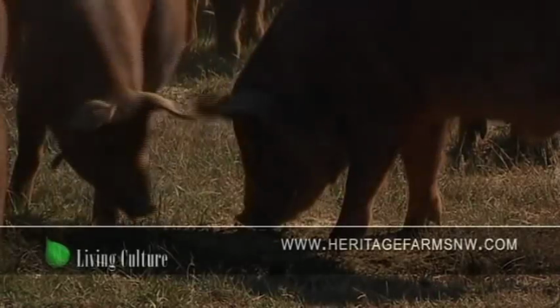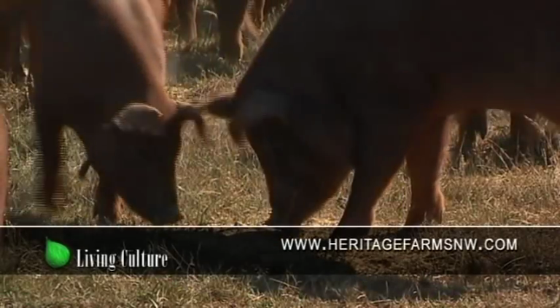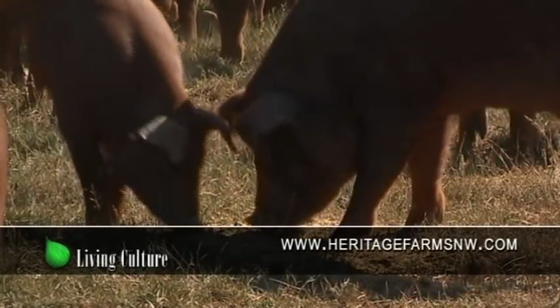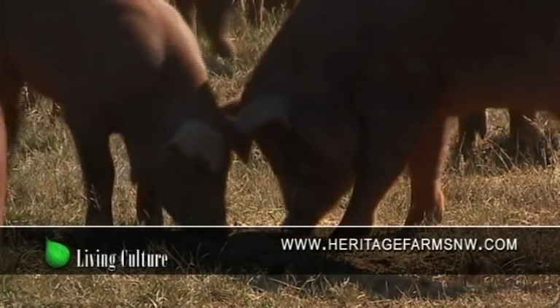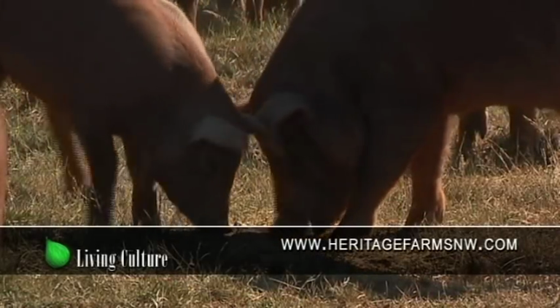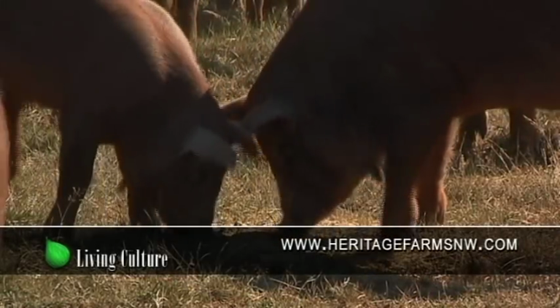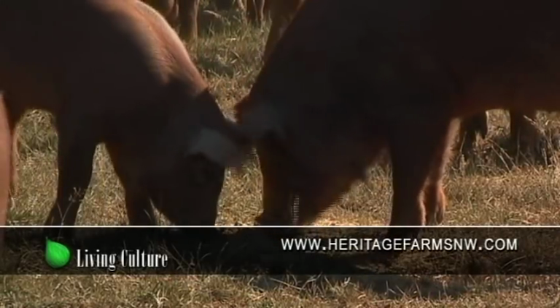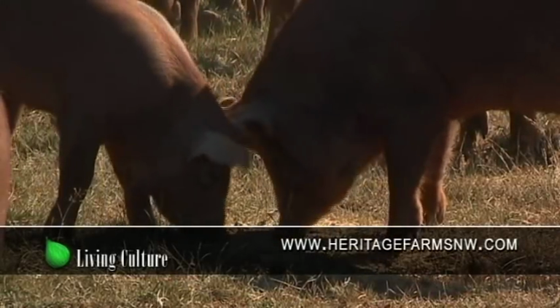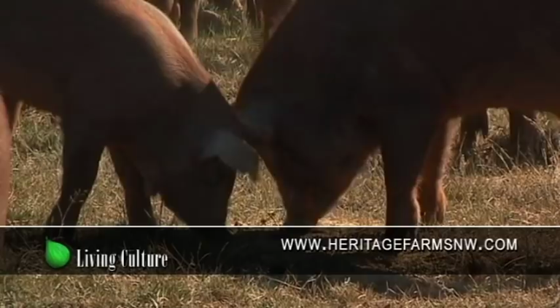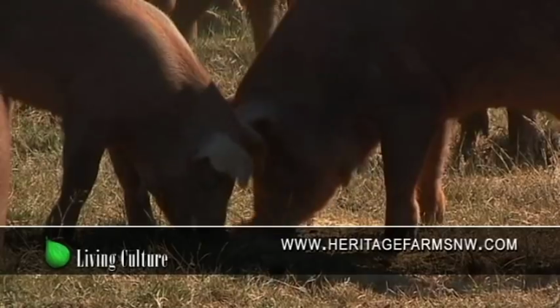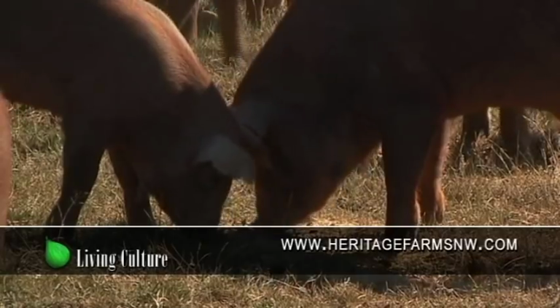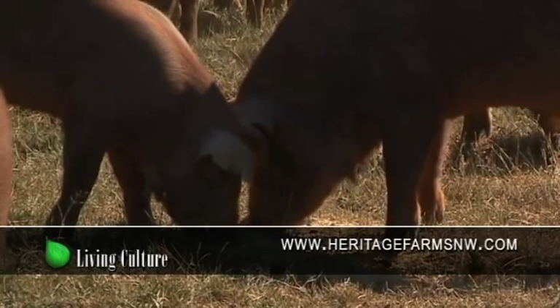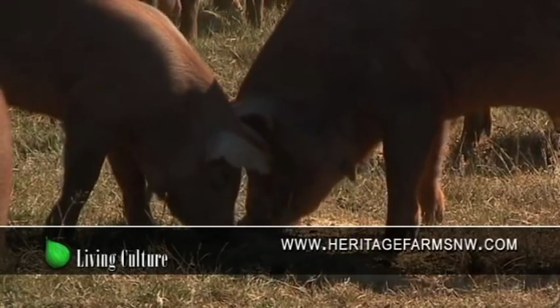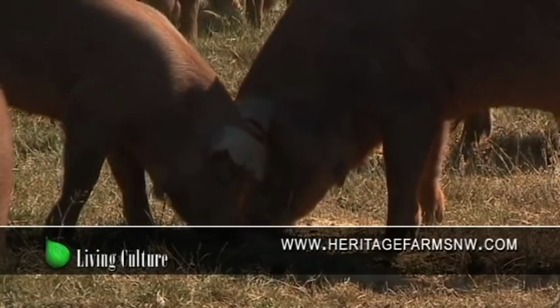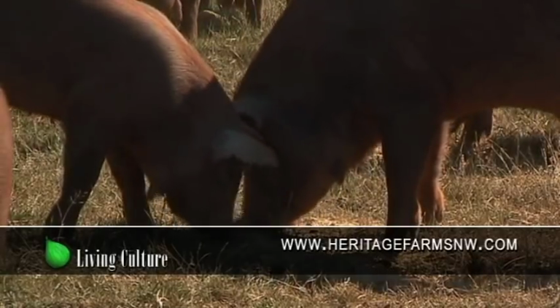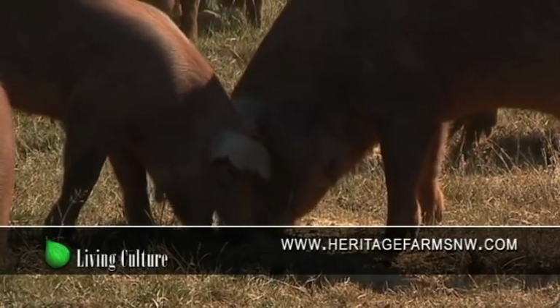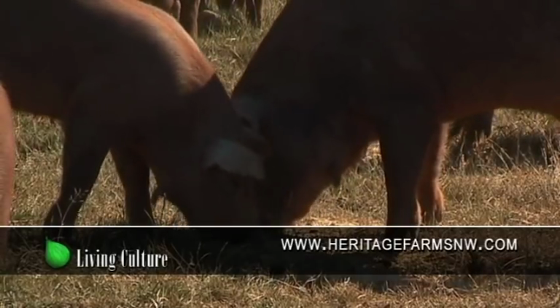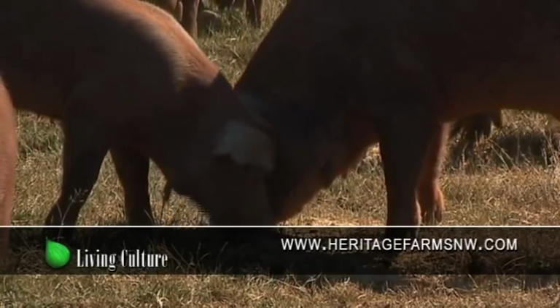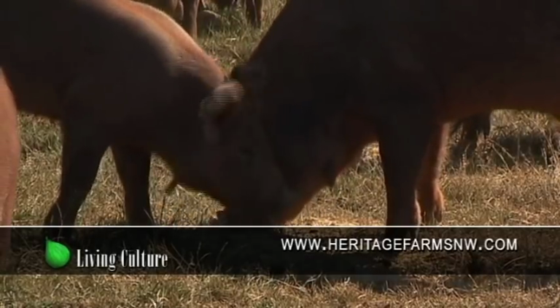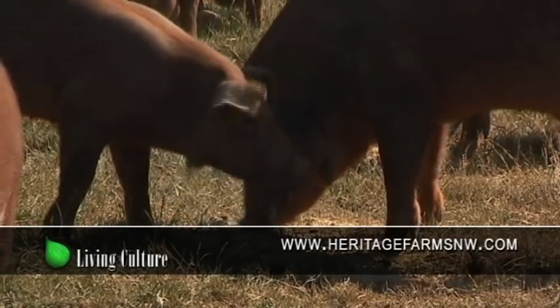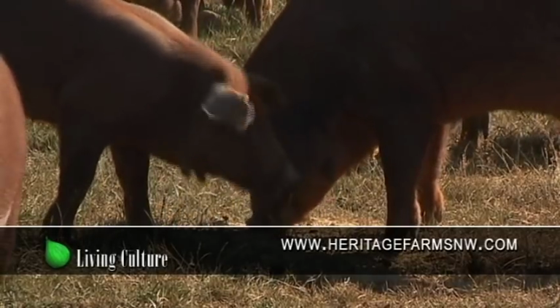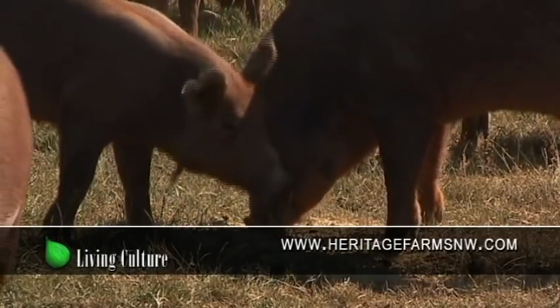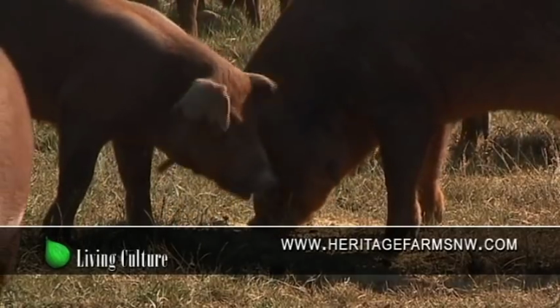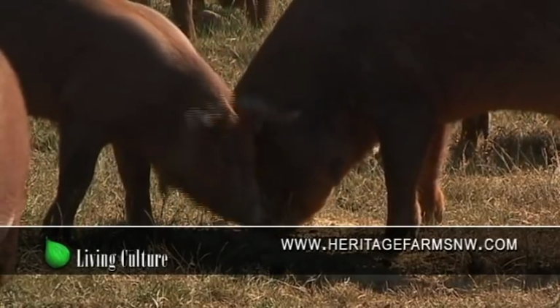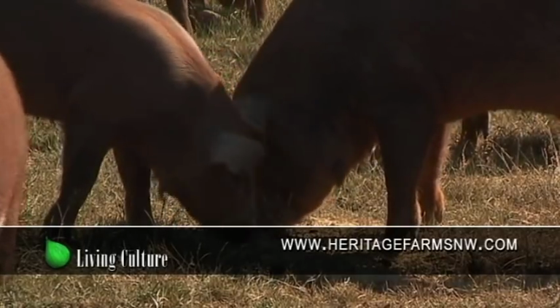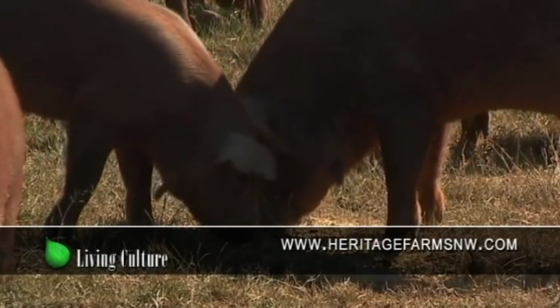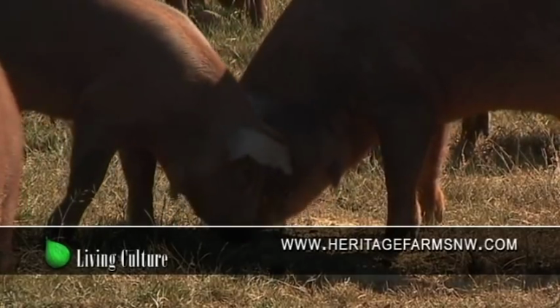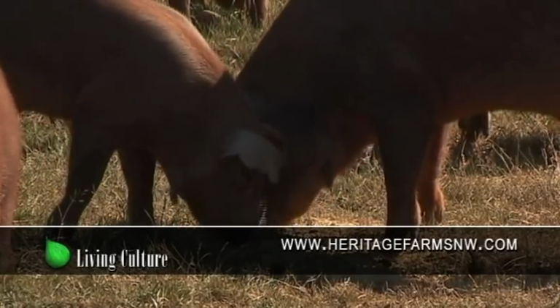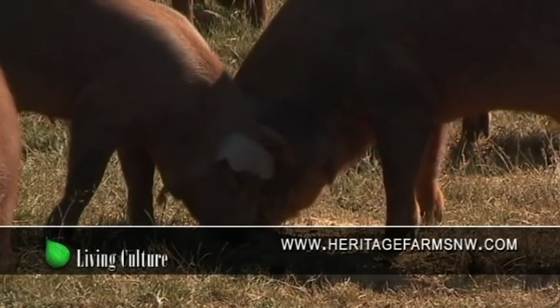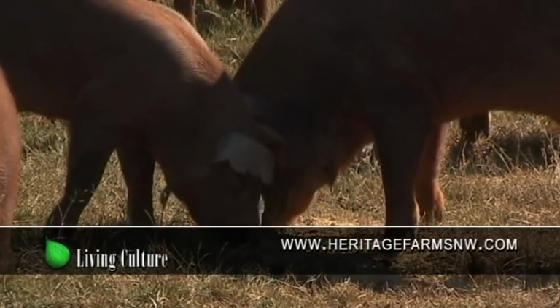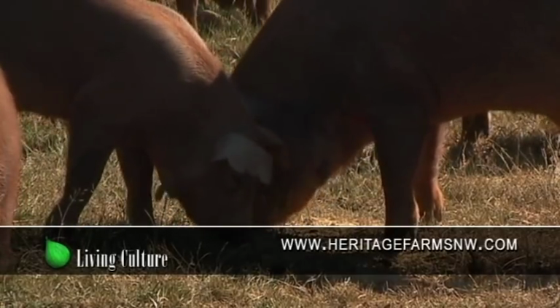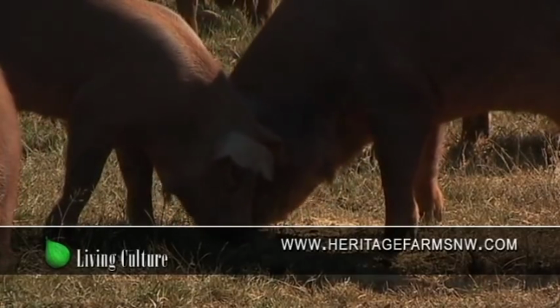For more information, visit HeritageFarmsNW.com.